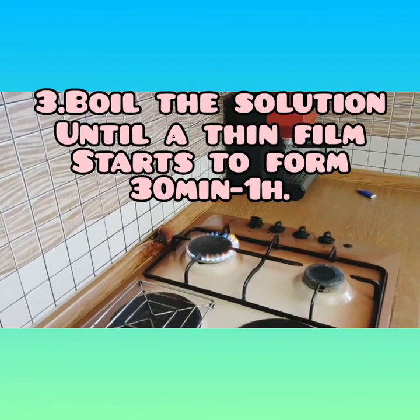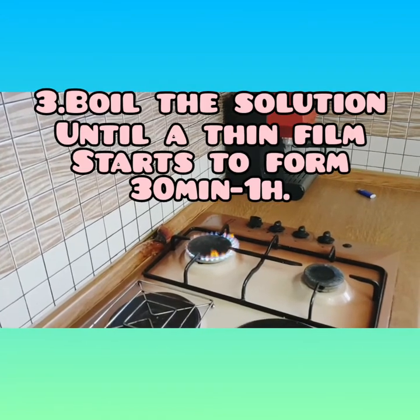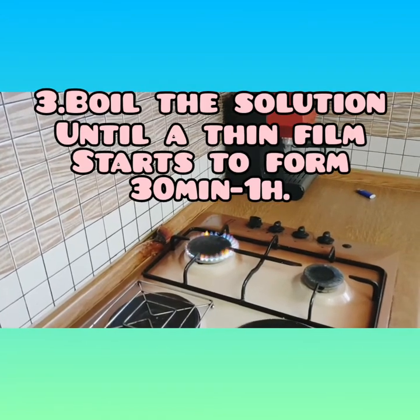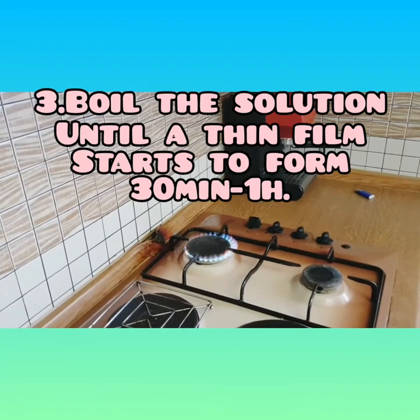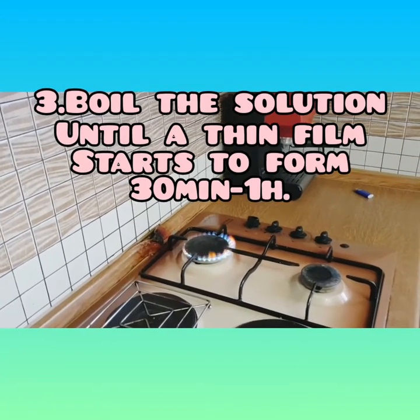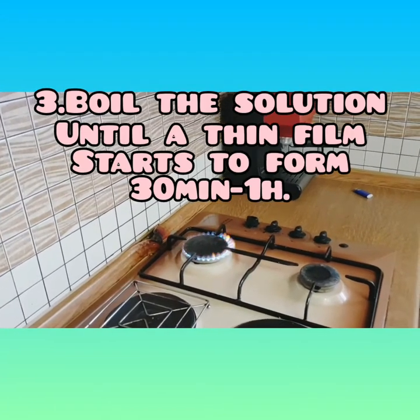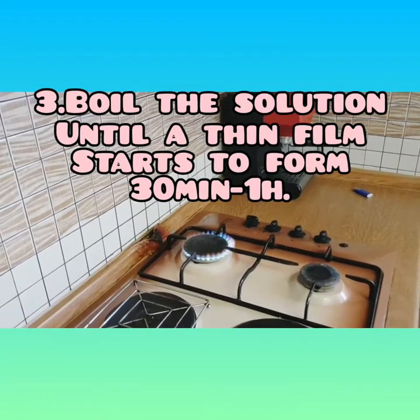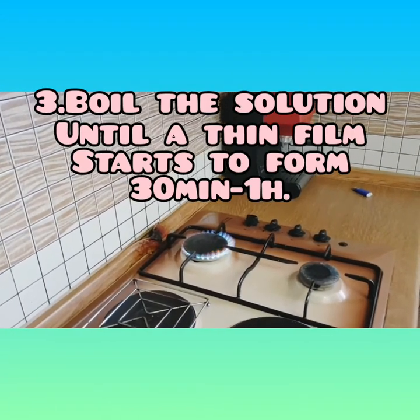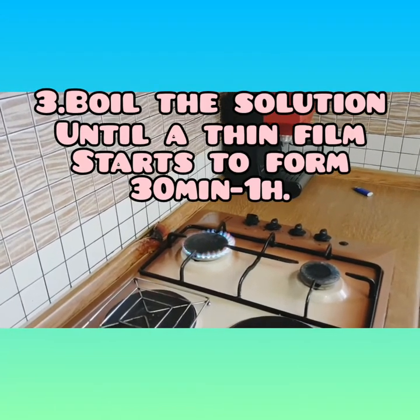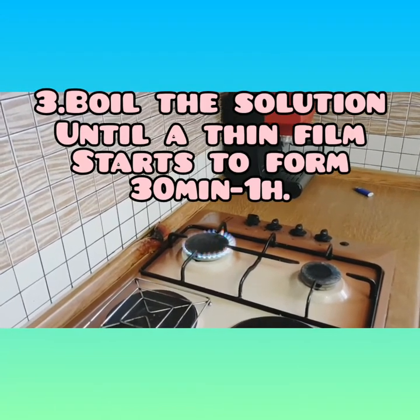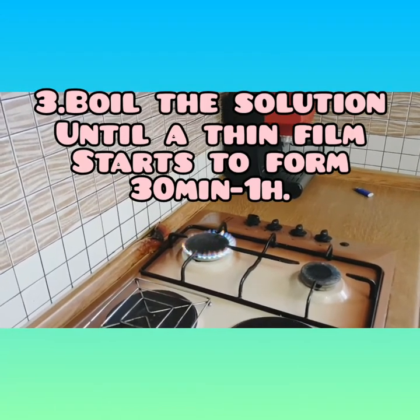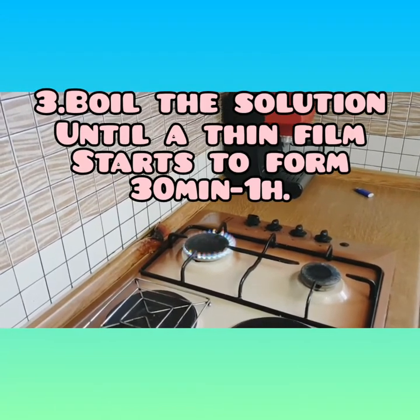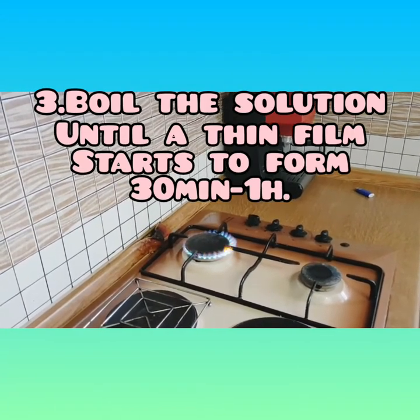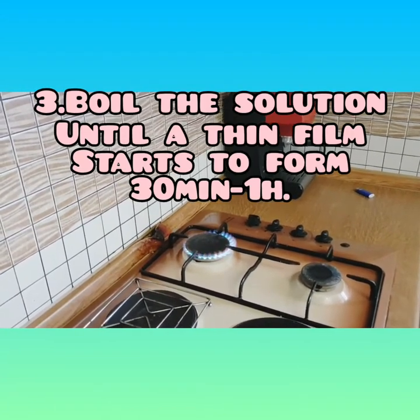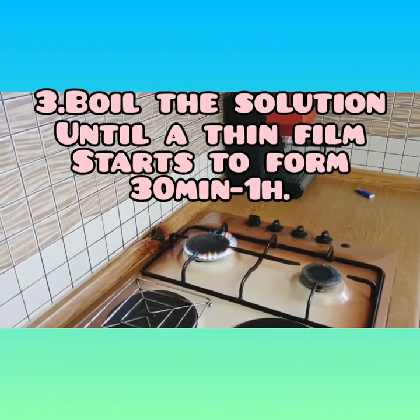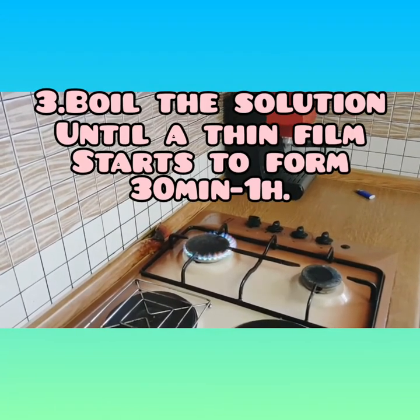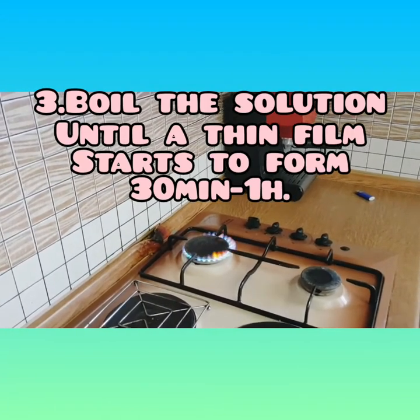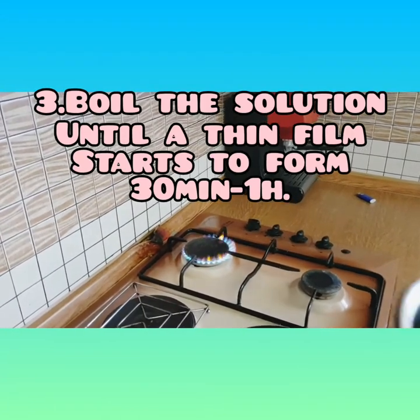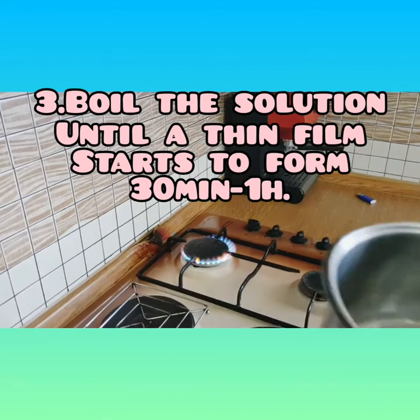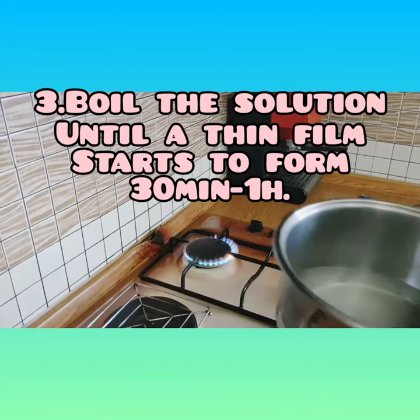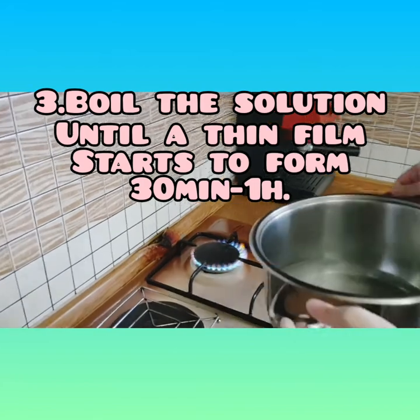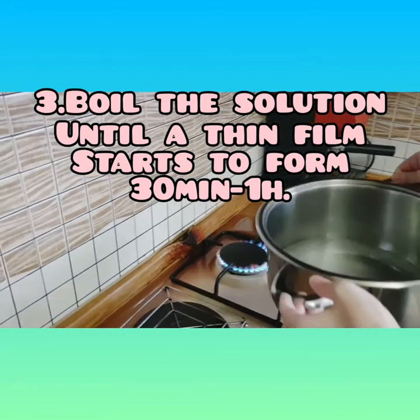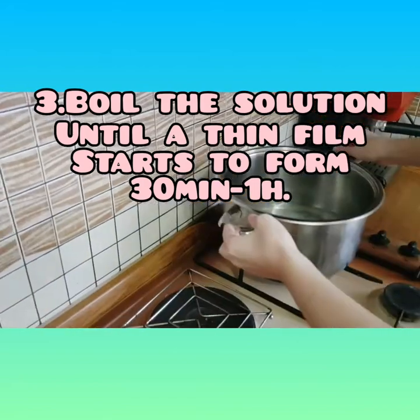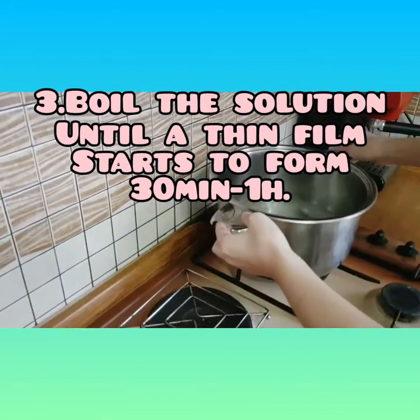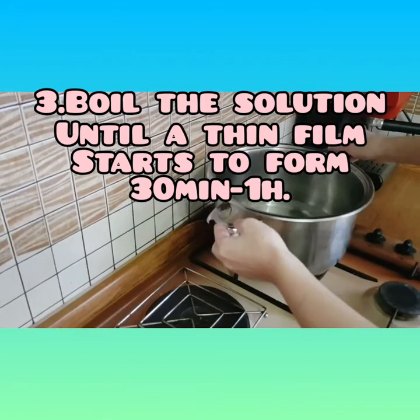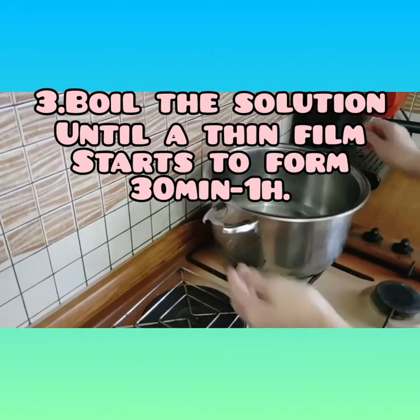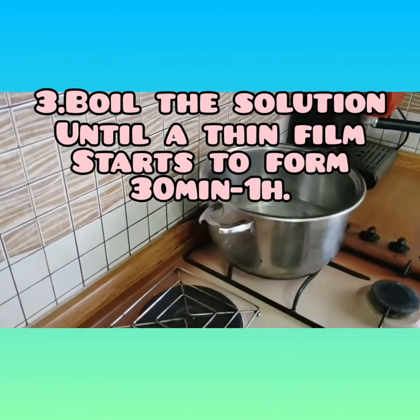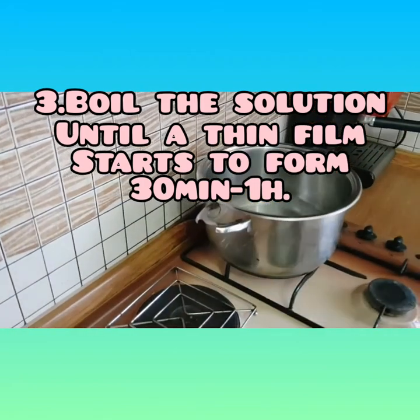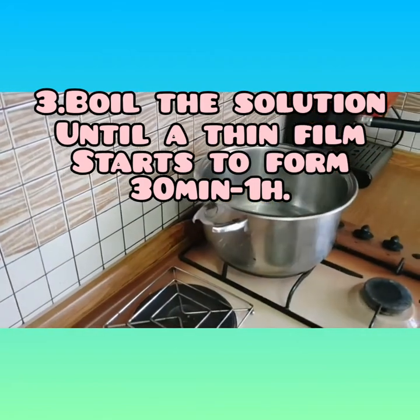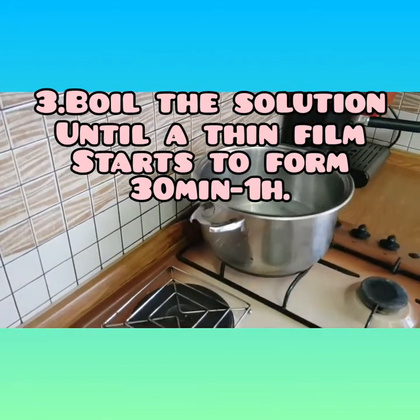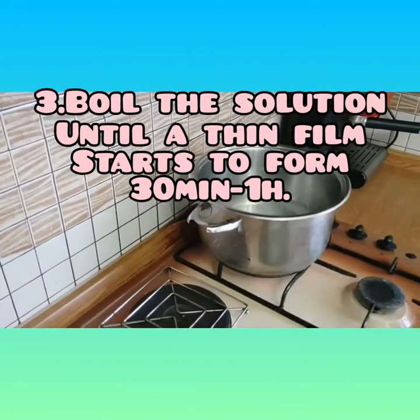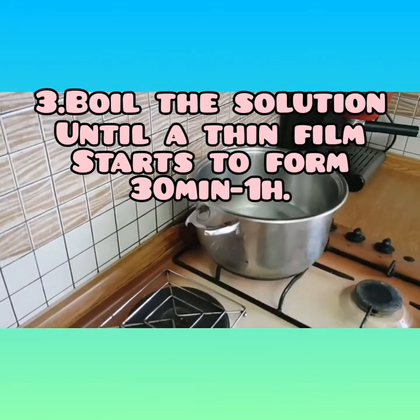Now it's time to boil the solution. This takes approximately 30 minutes to 1 hour.